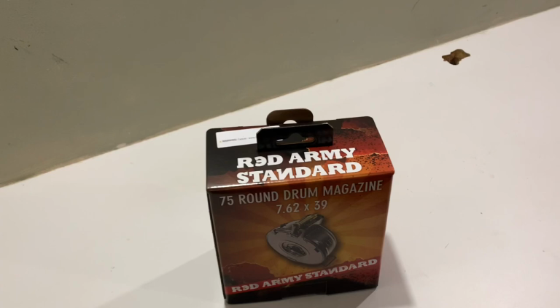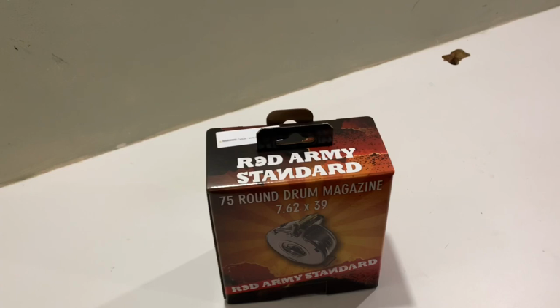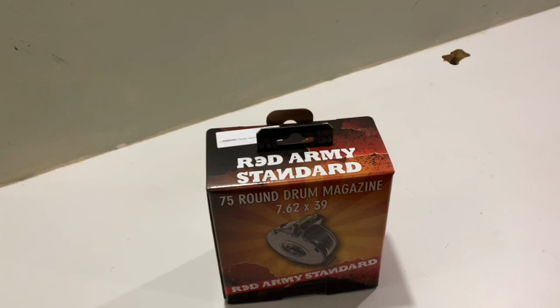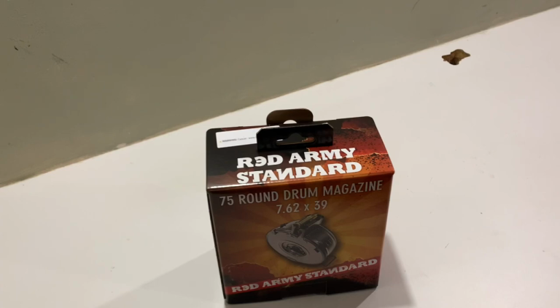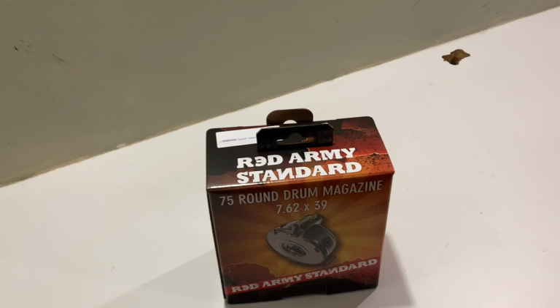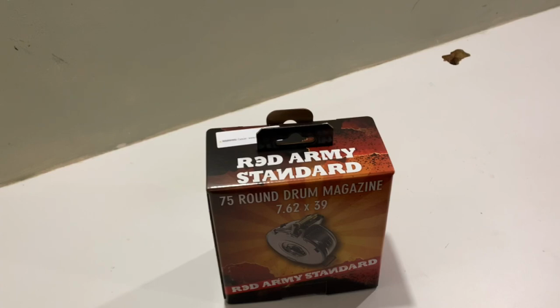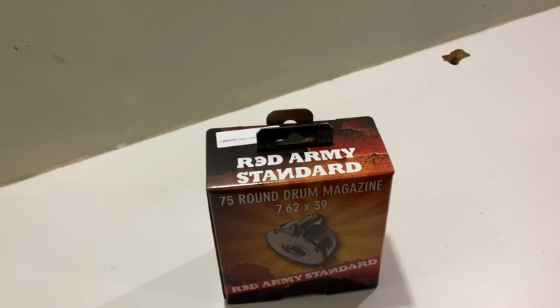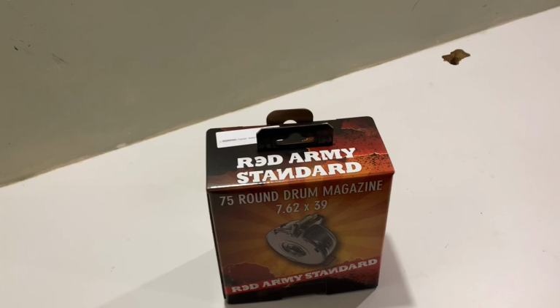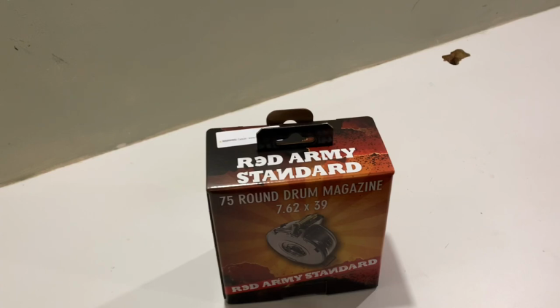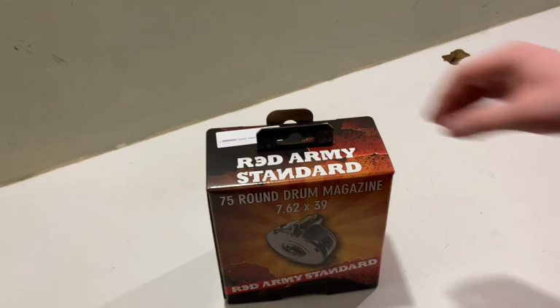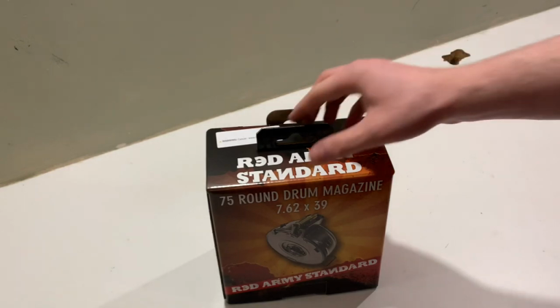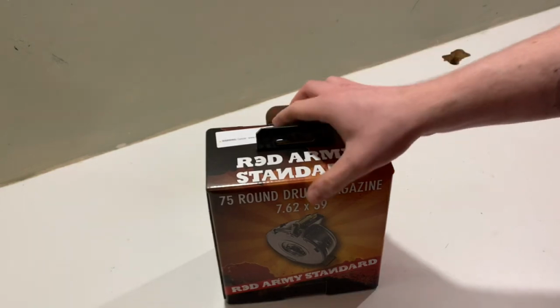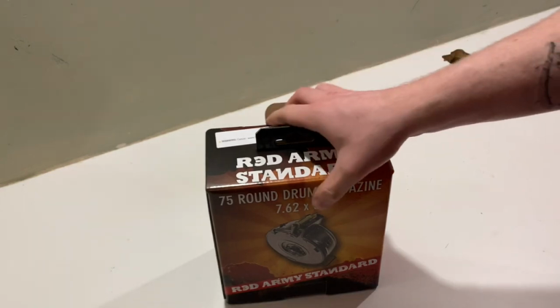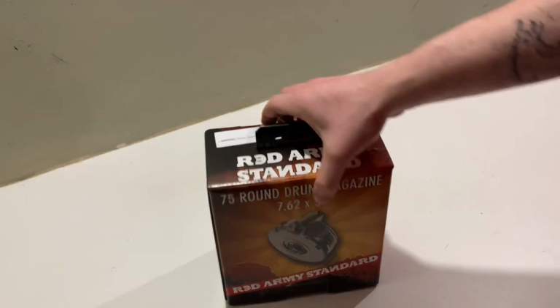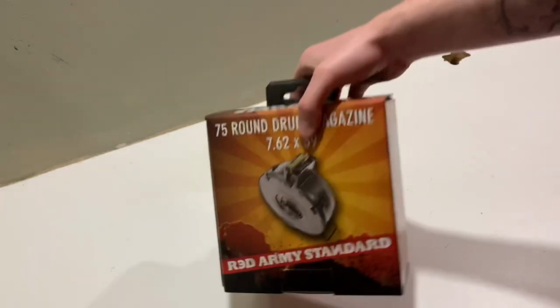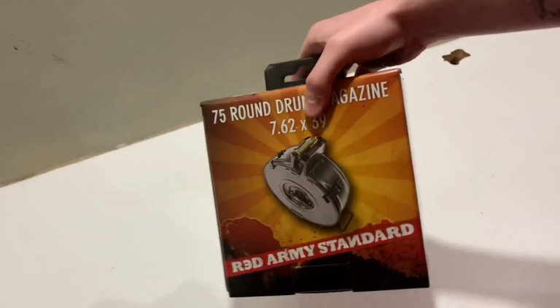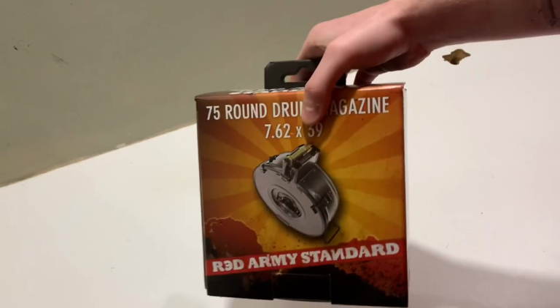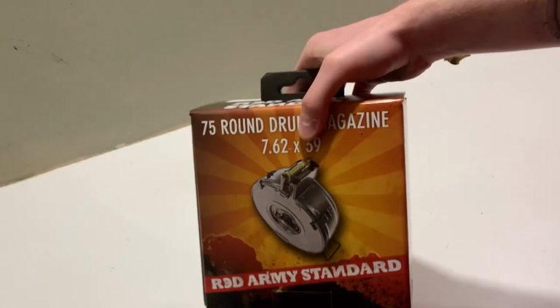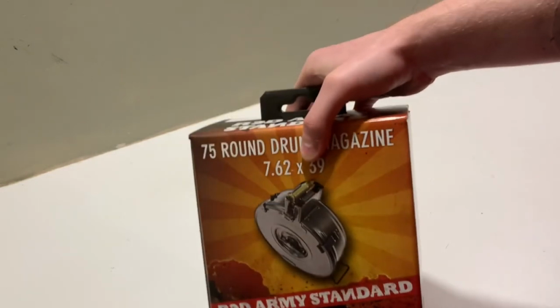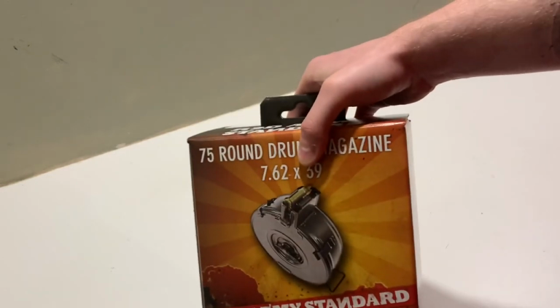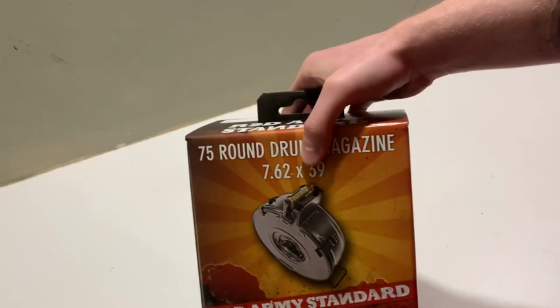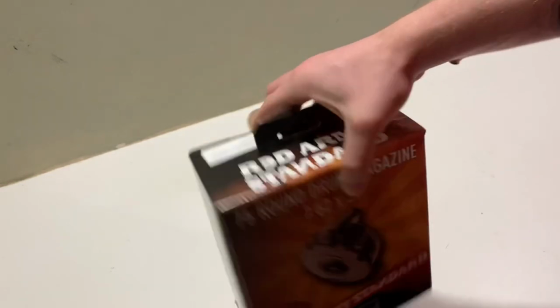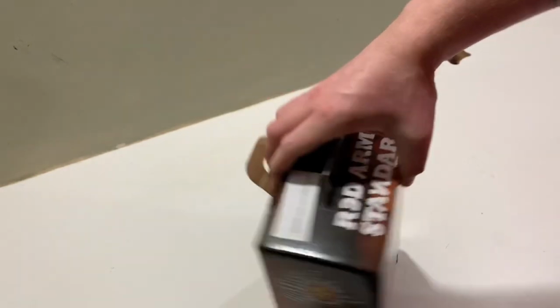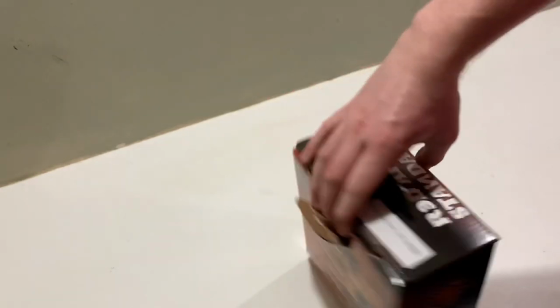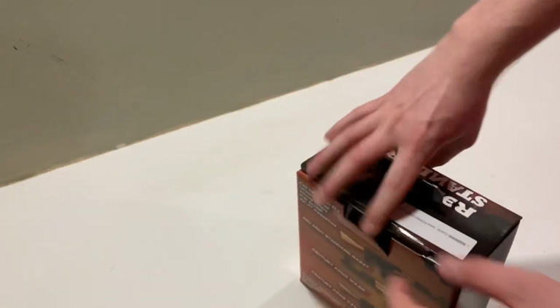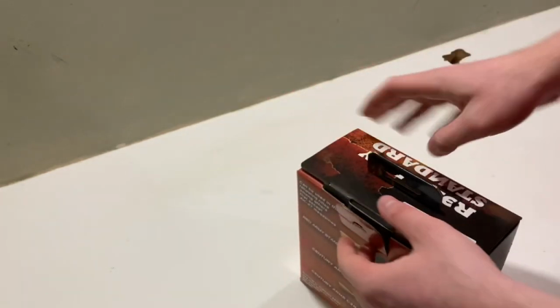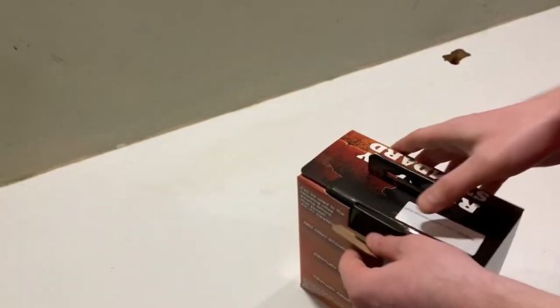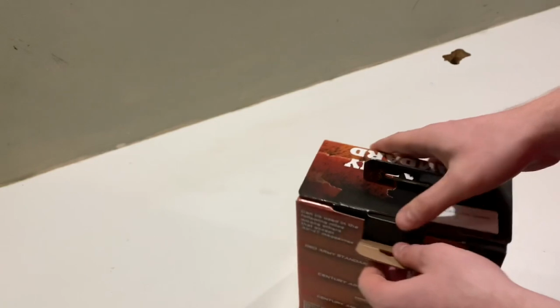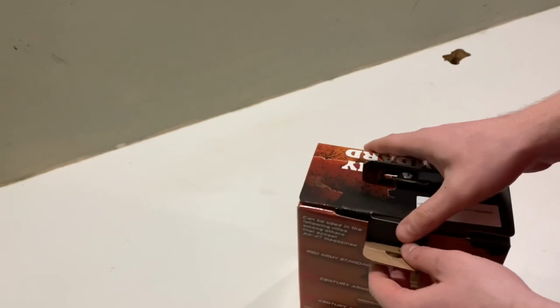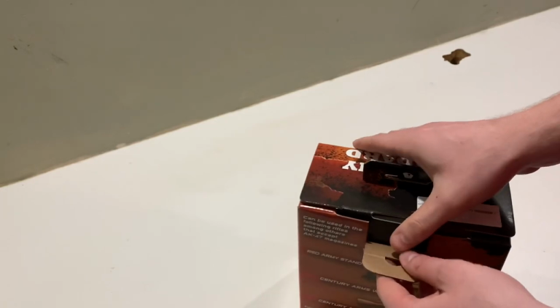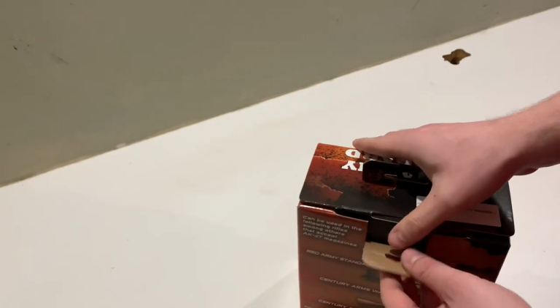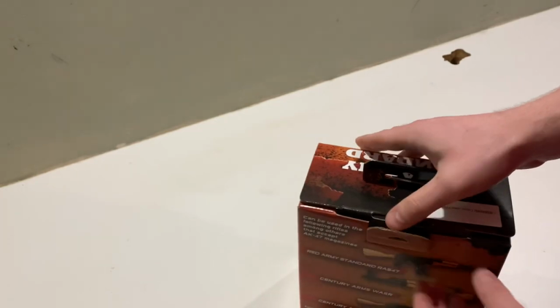Hey guys, Brandon's Armor here. I'm here to do an unboxing review of the Red Army Standard drum made in Romania. So let's get right into it.